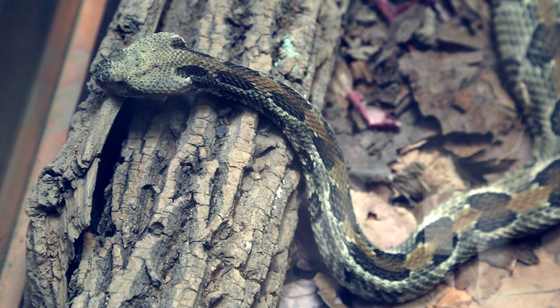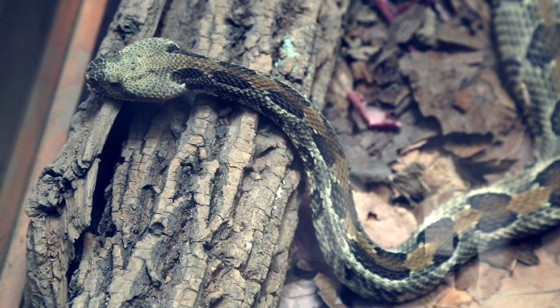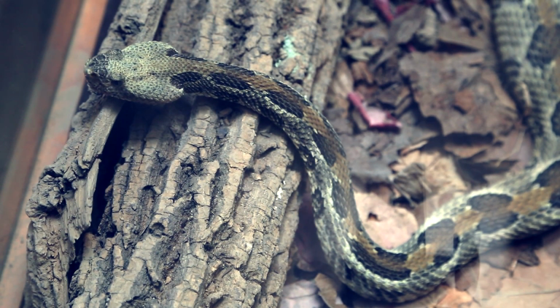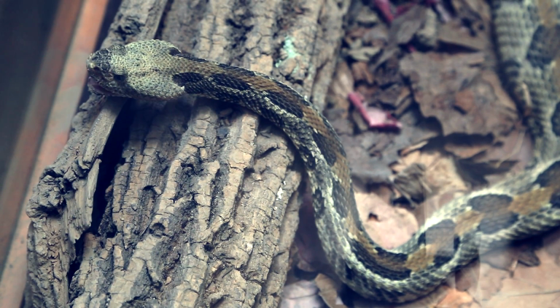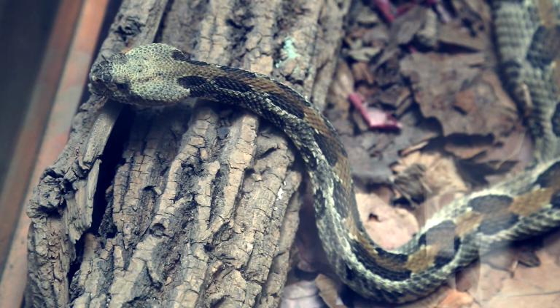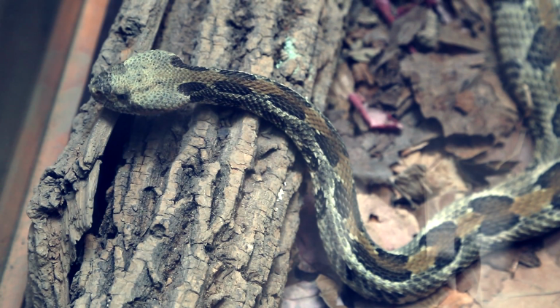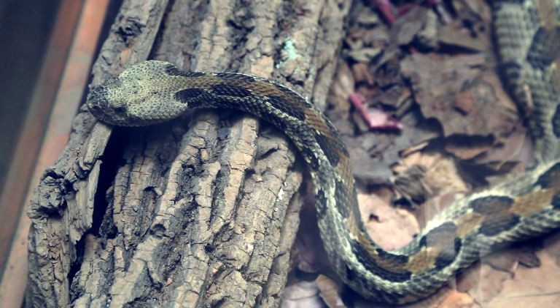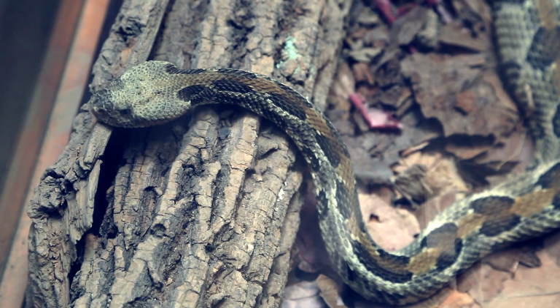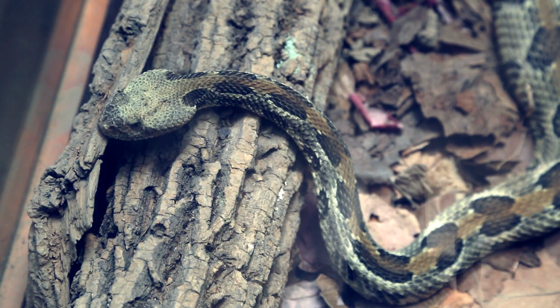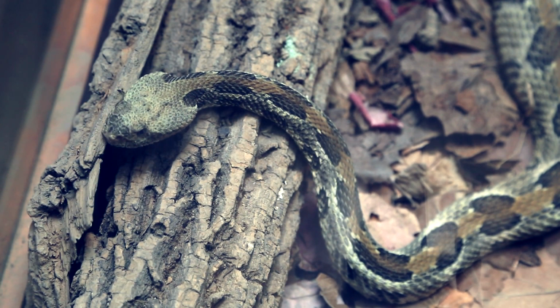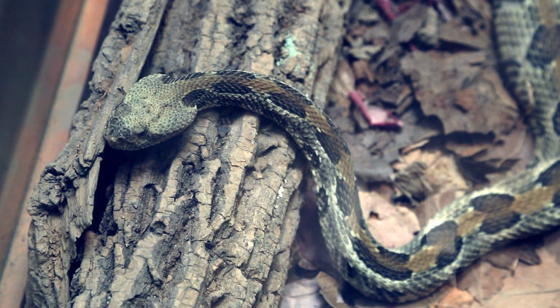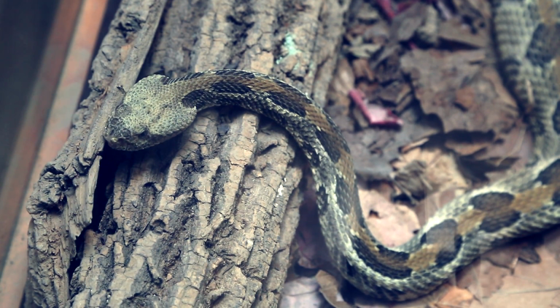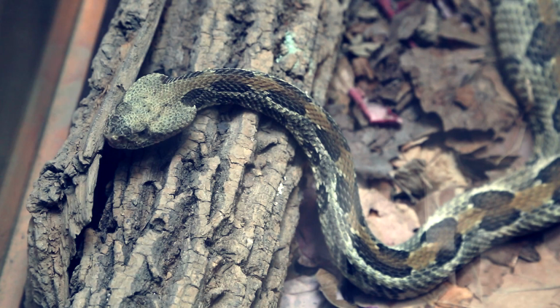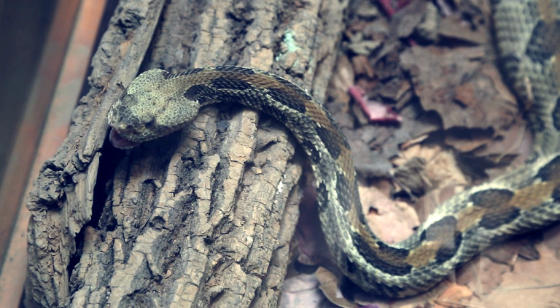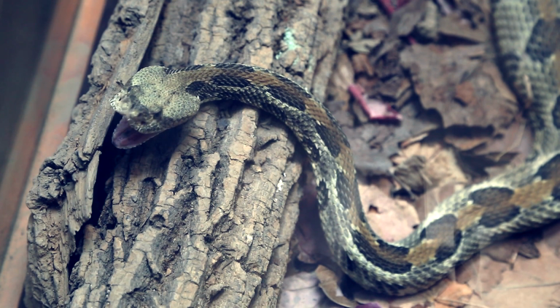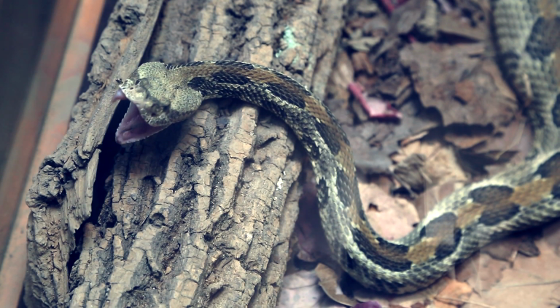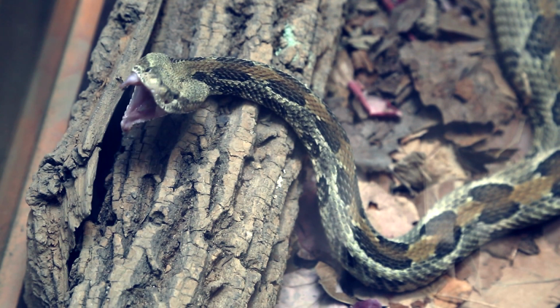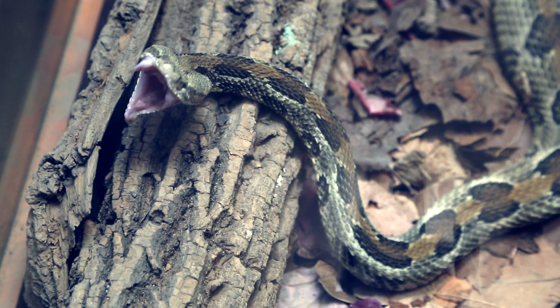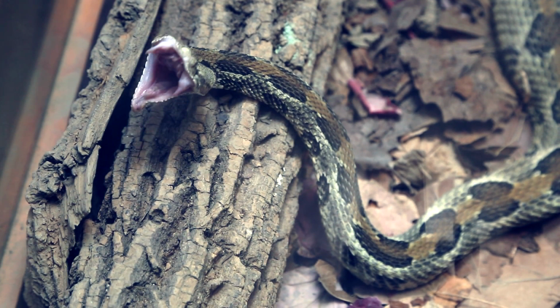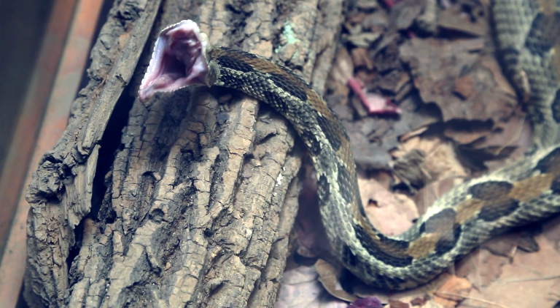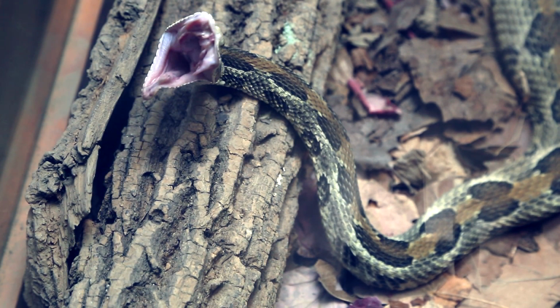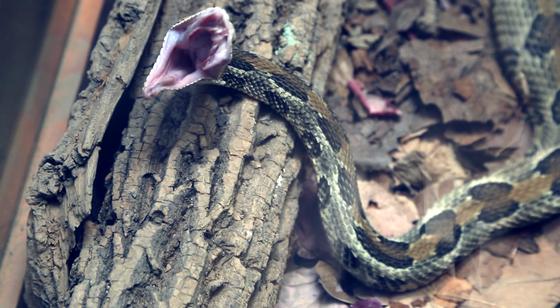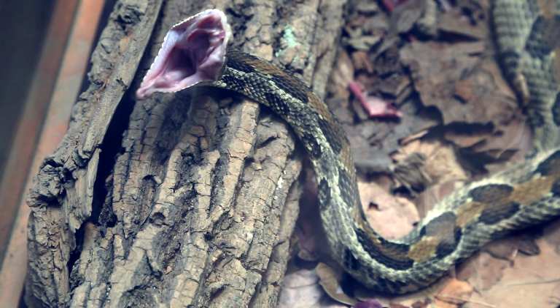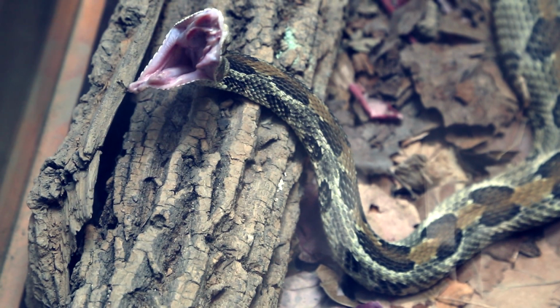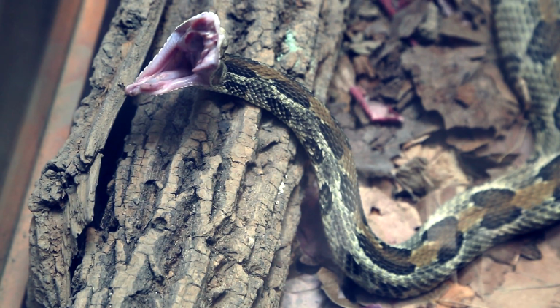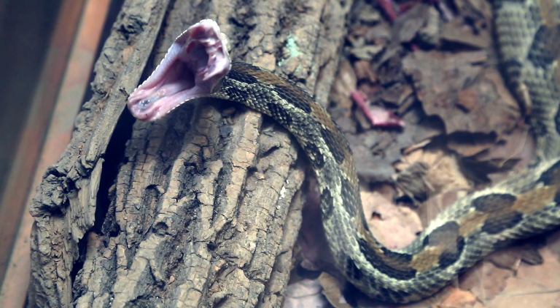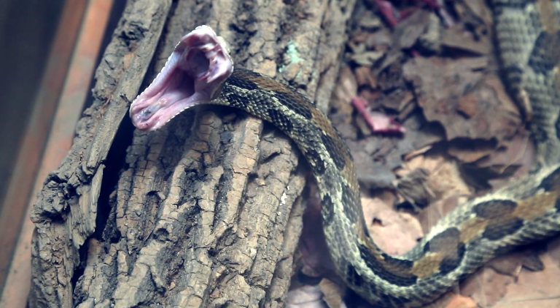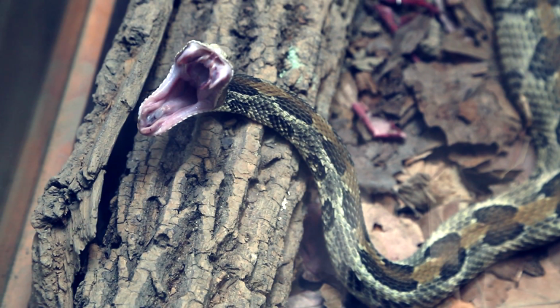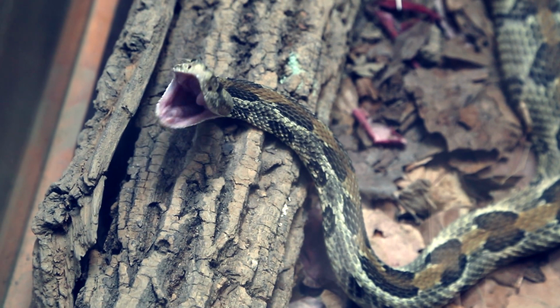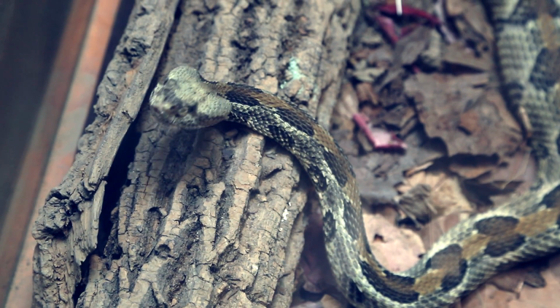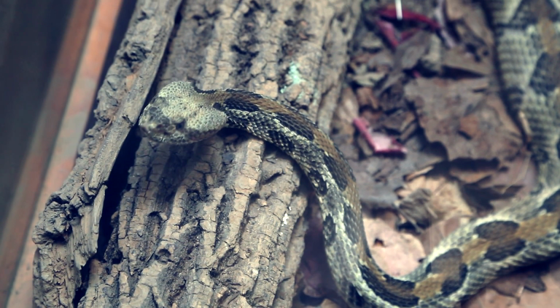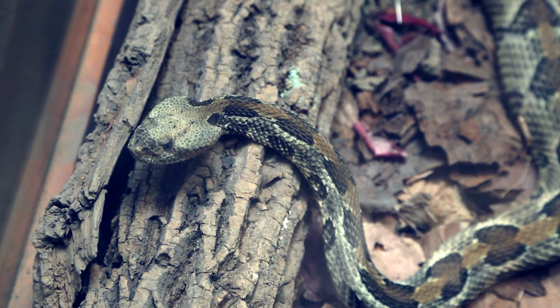The timber rattlesnake's venom is a potent venom. It has a lot of hemotoxin in it, which breaks down the red blood cells.